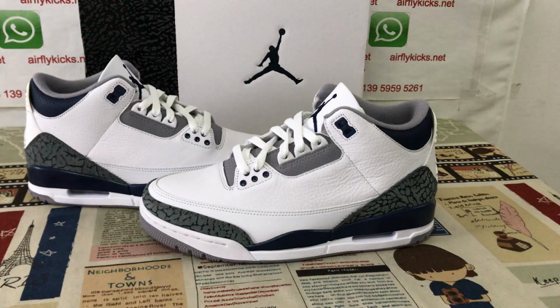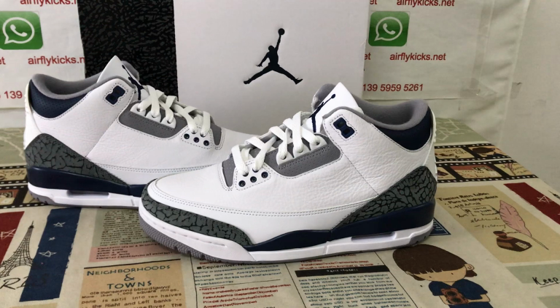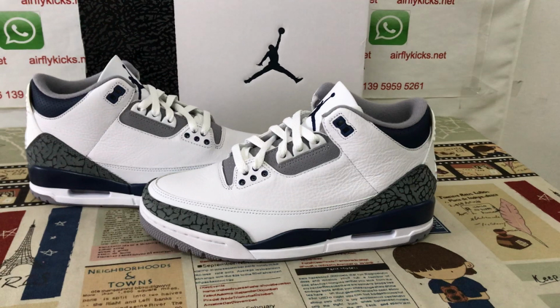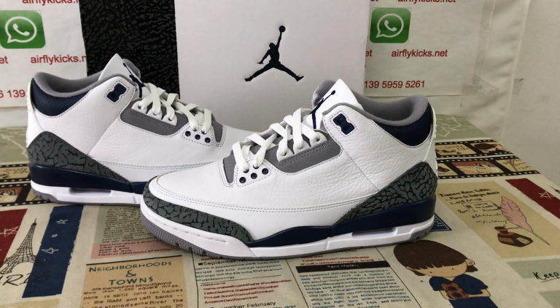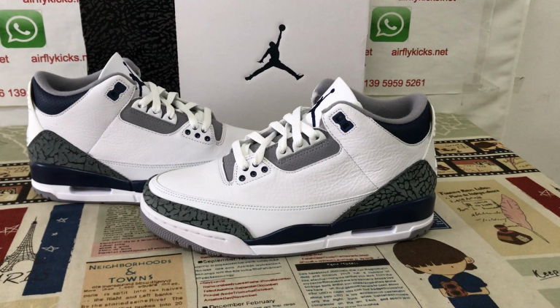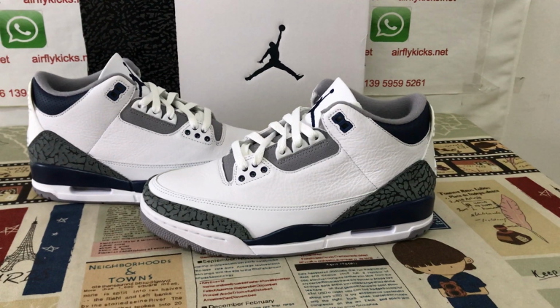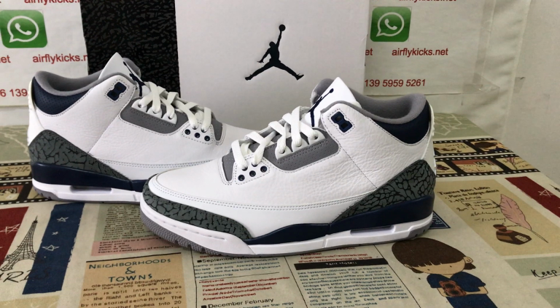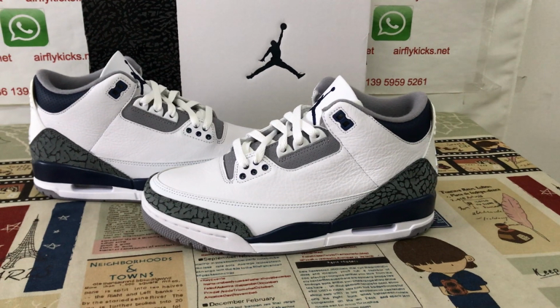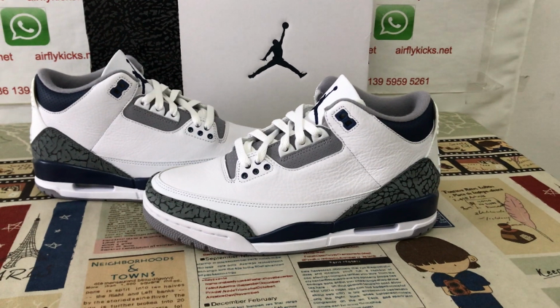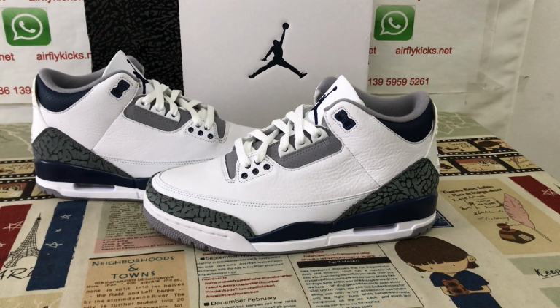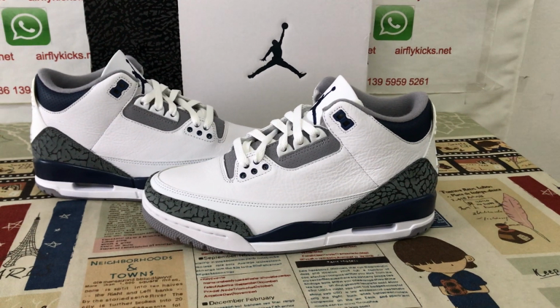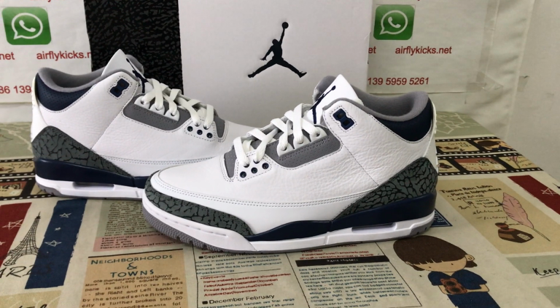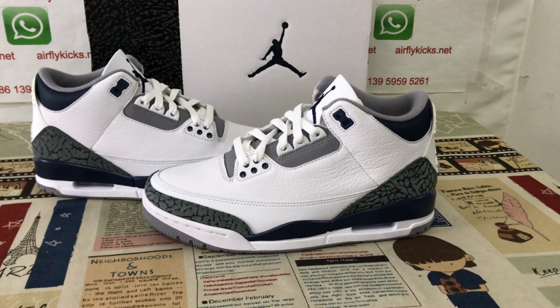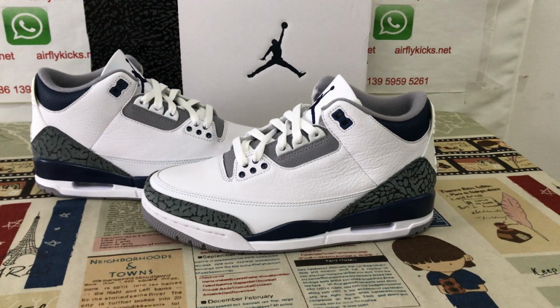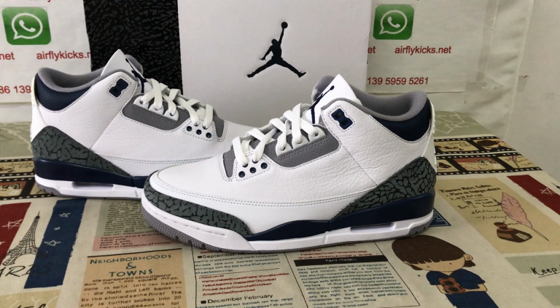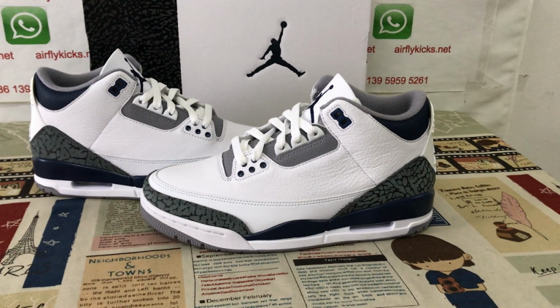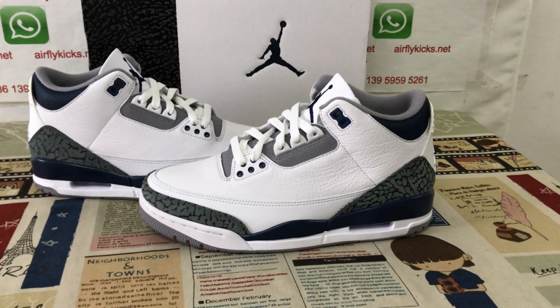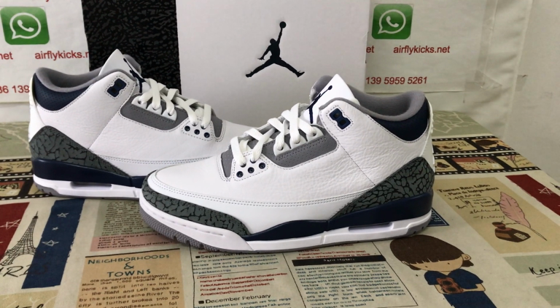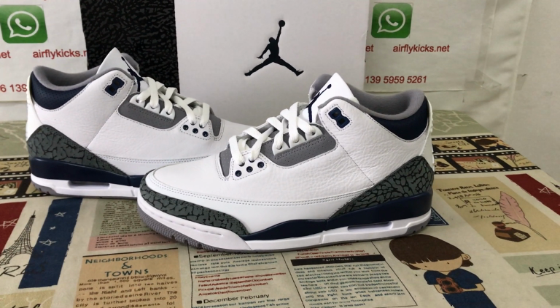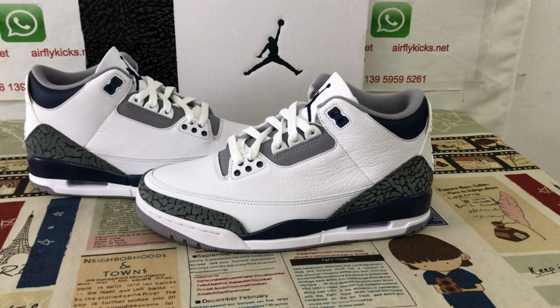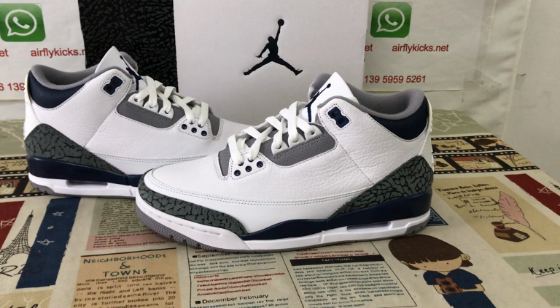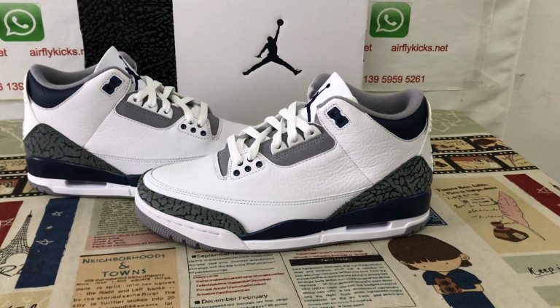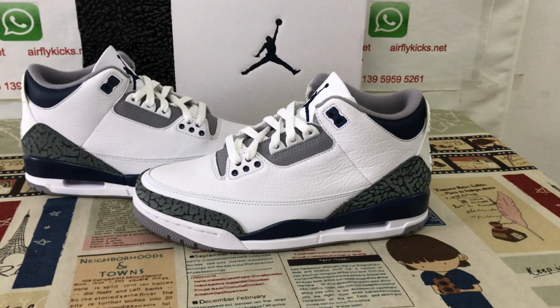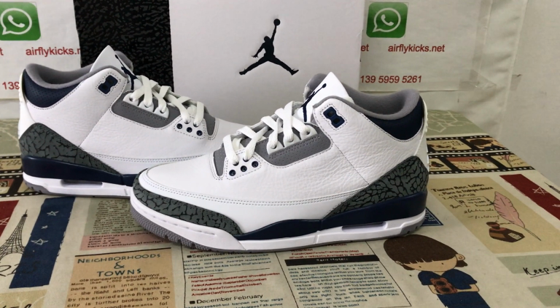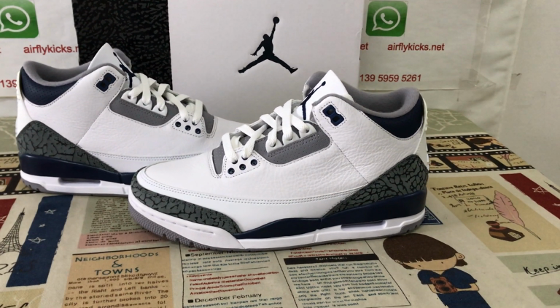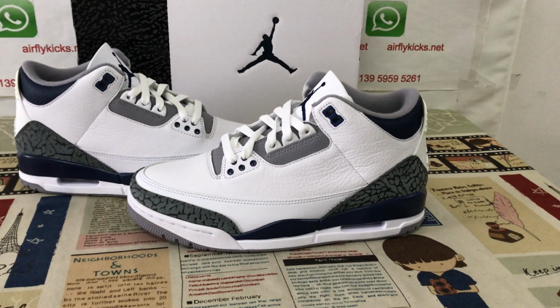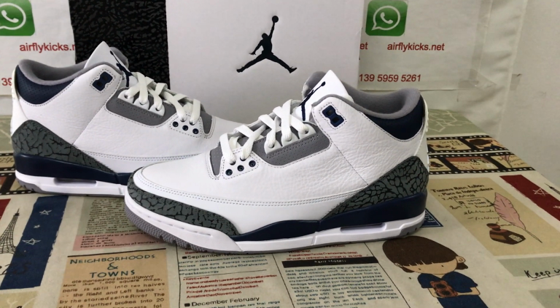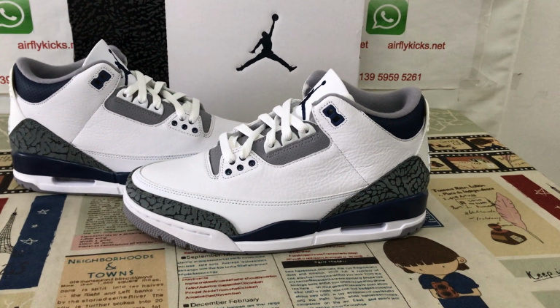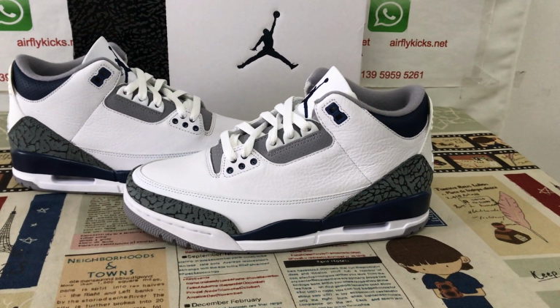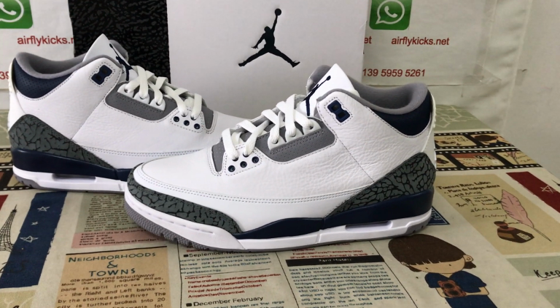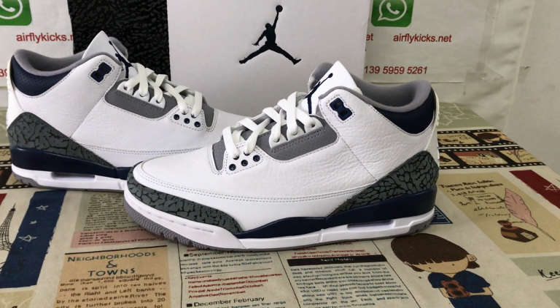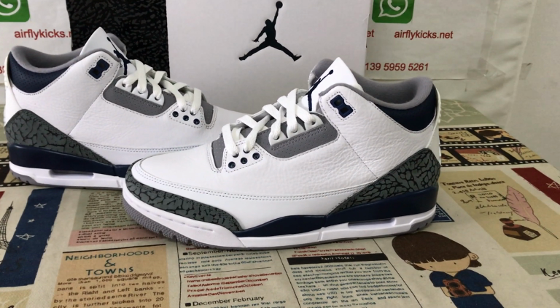Hello friends, today let me show you a Jordan 3 Midnight Navy.